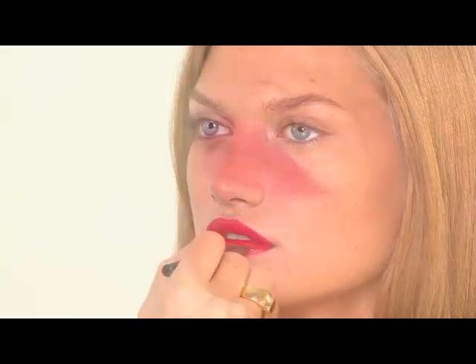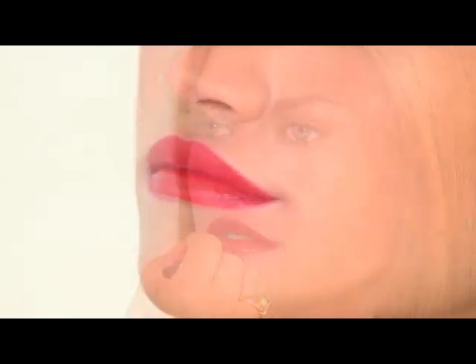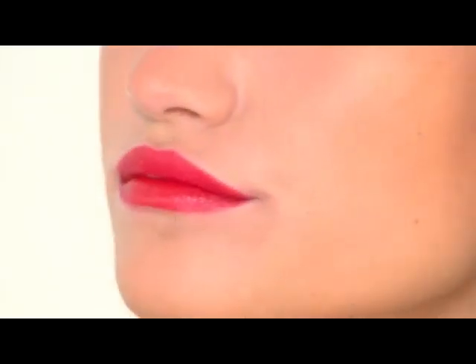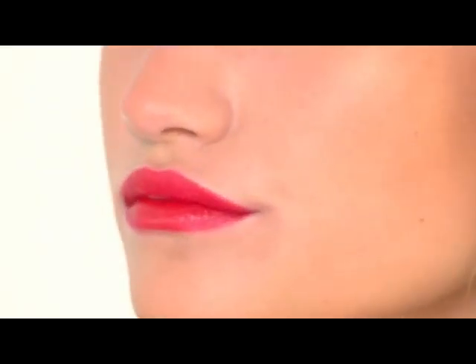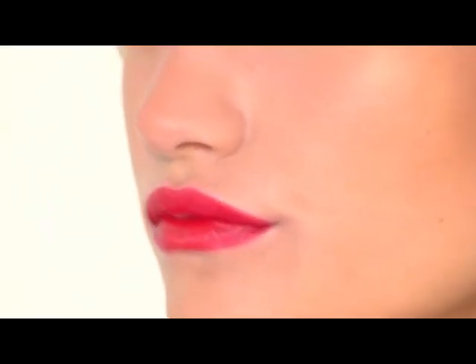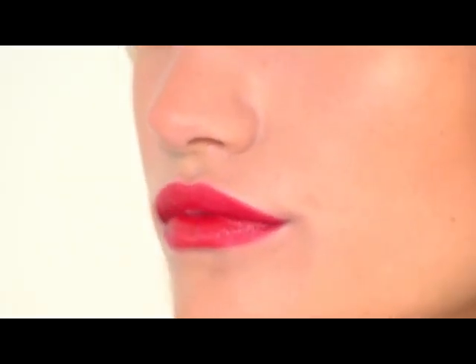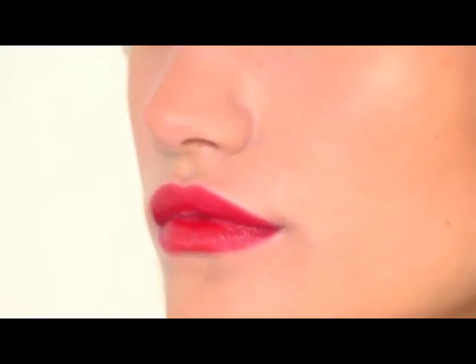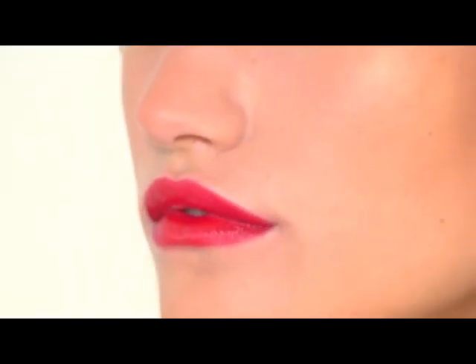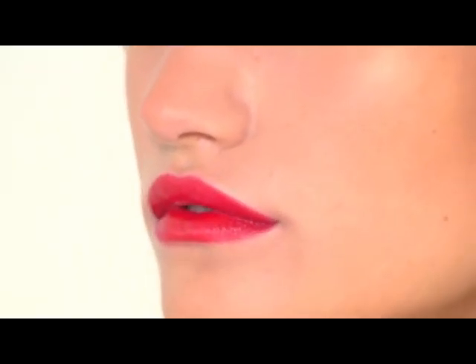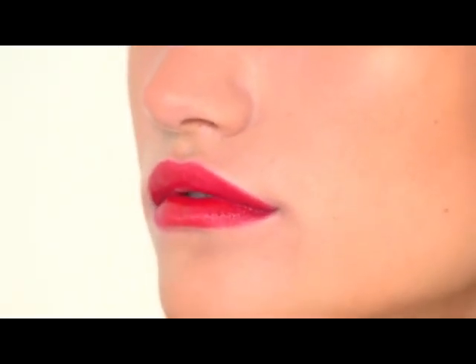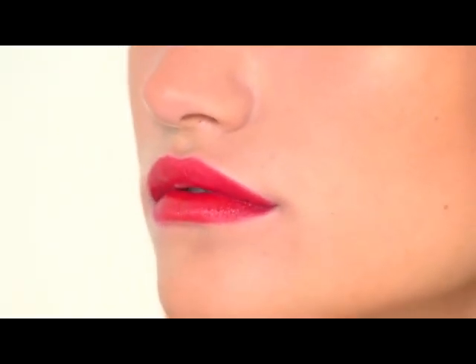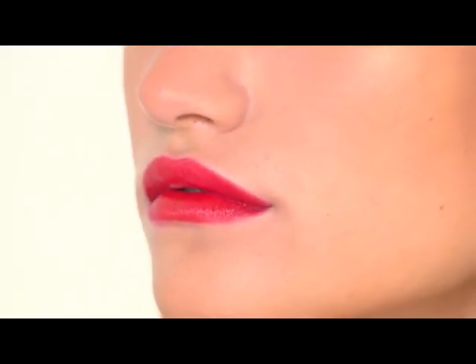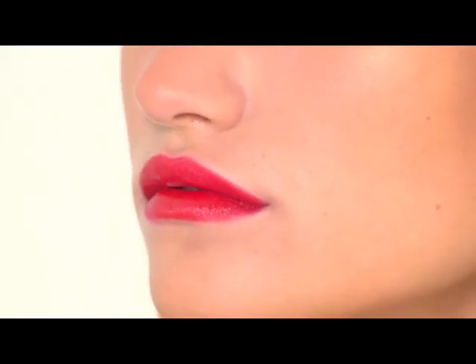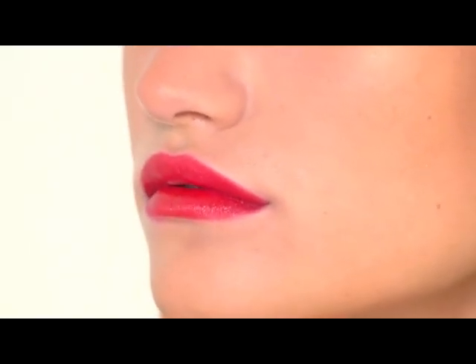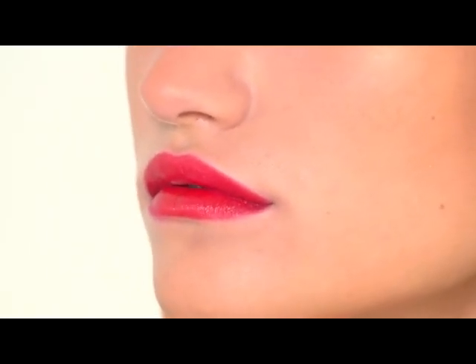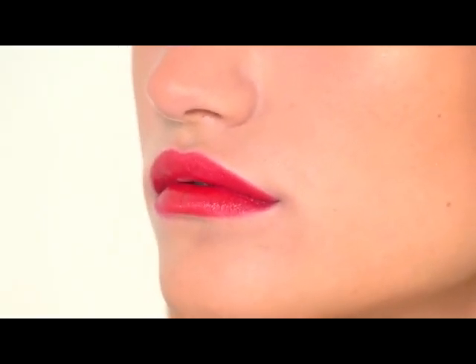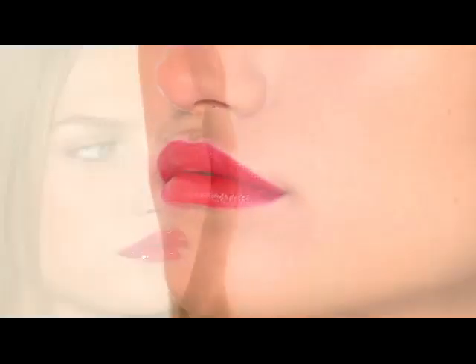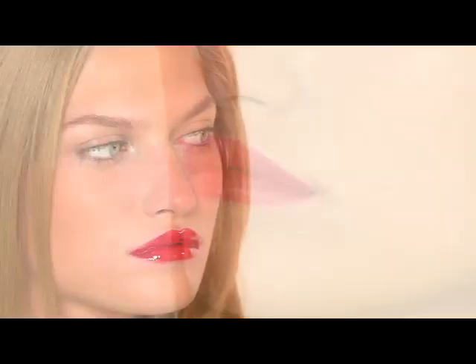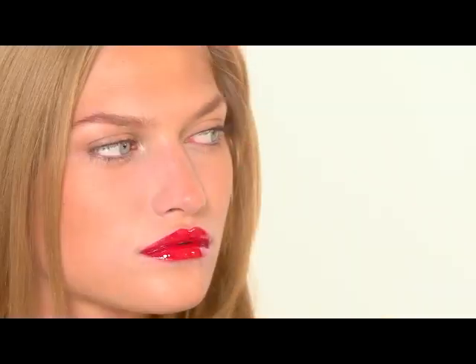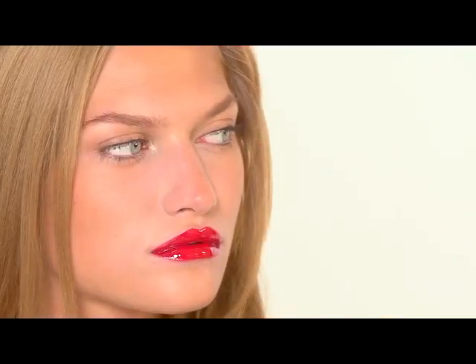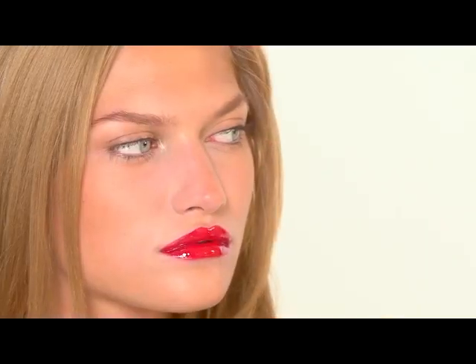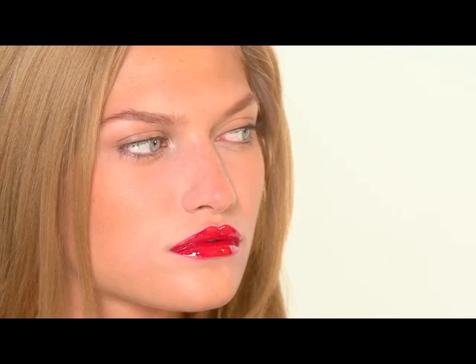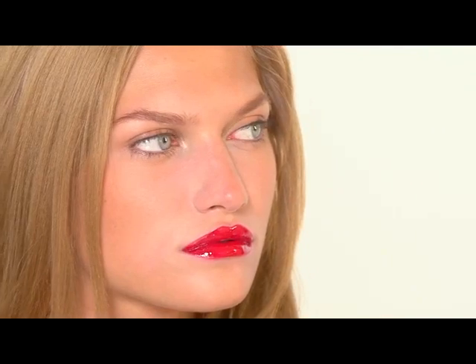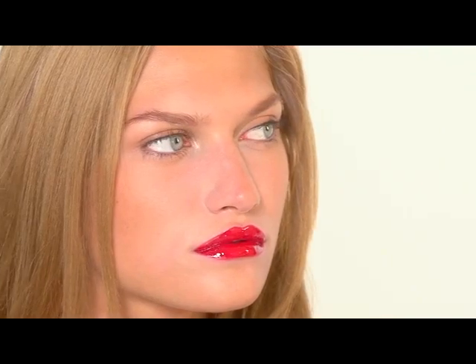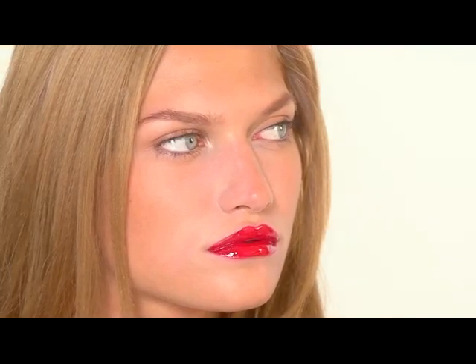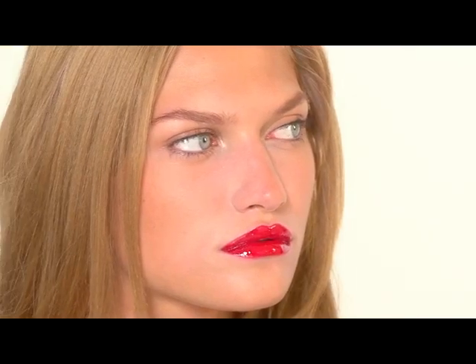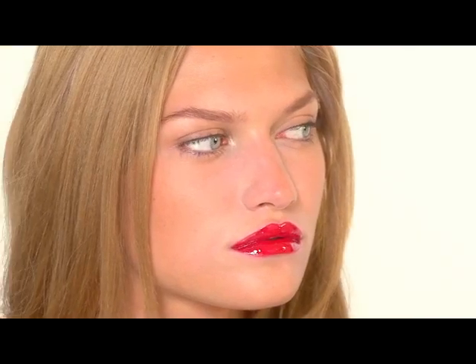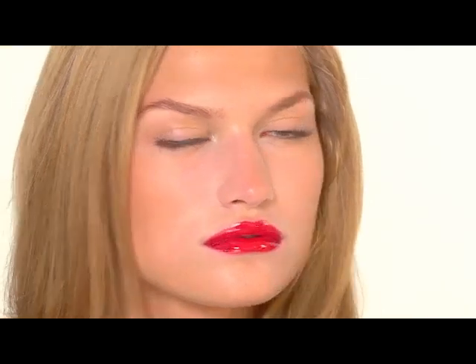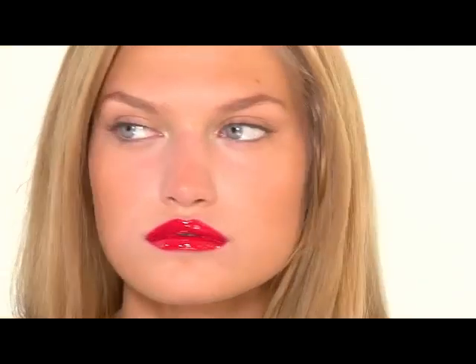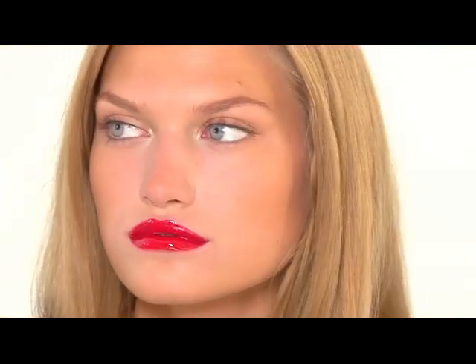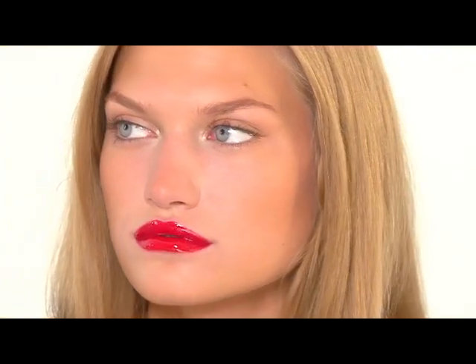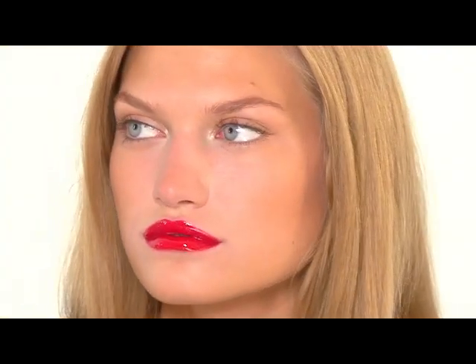It's nice that you can go from a more classic look to something completely different in less than a minute, just by adding the gloss.